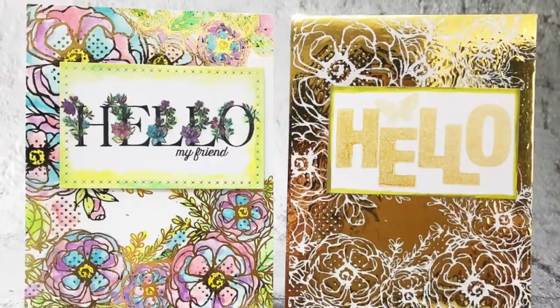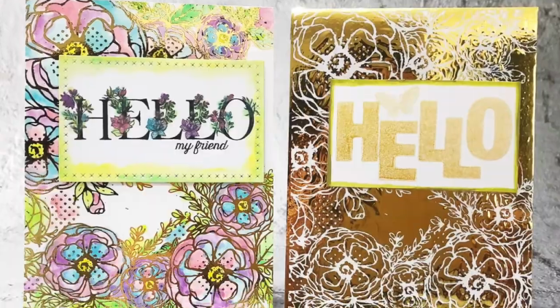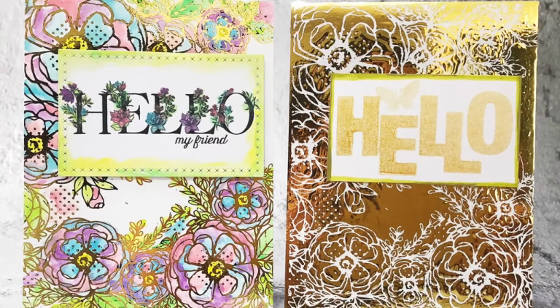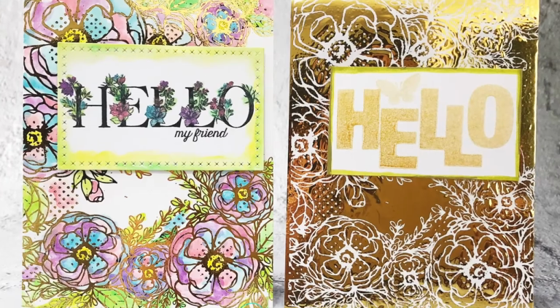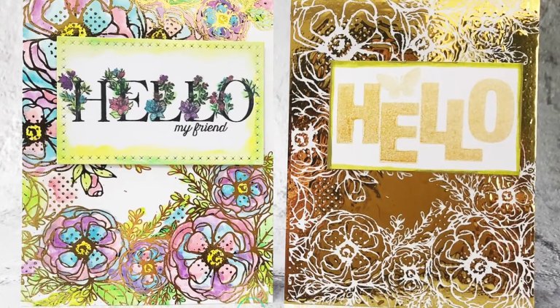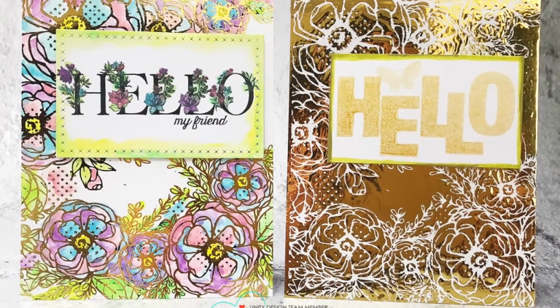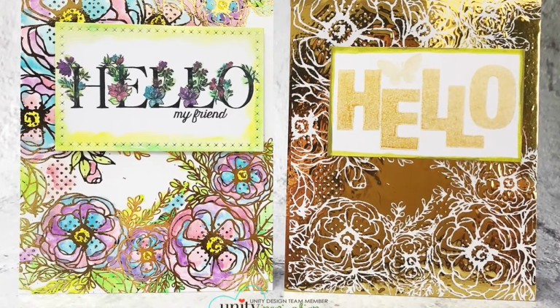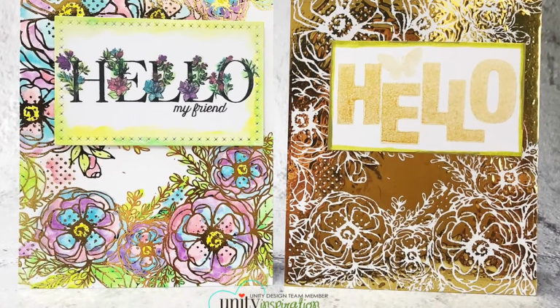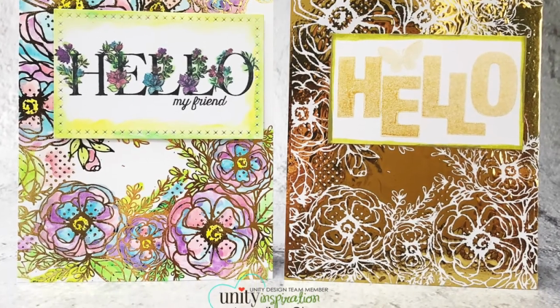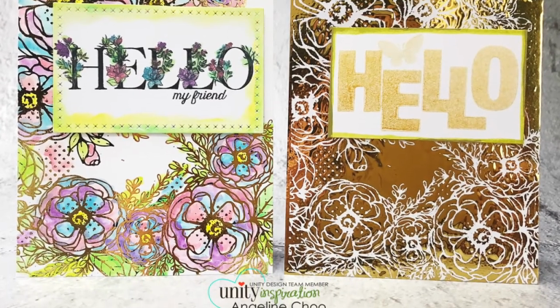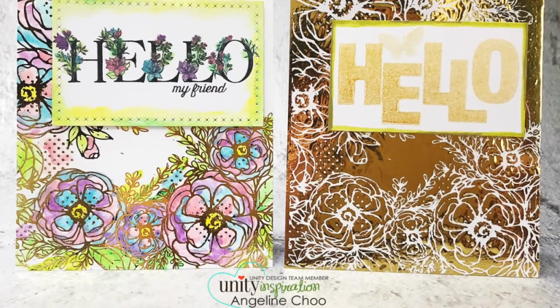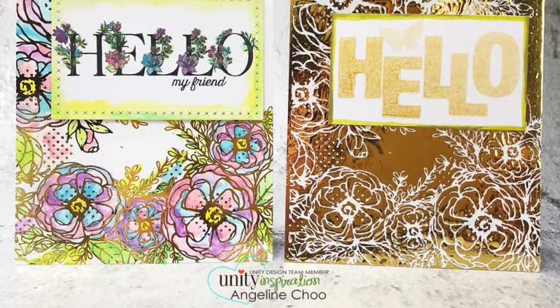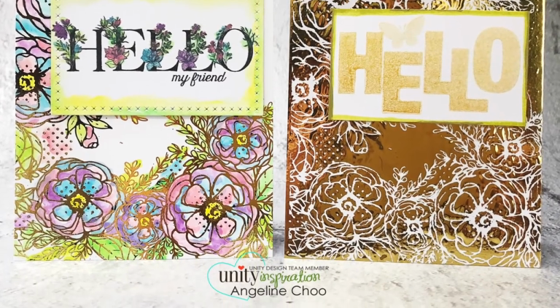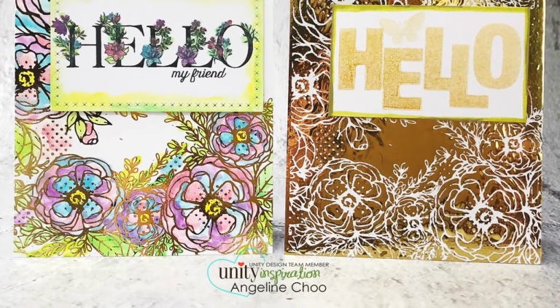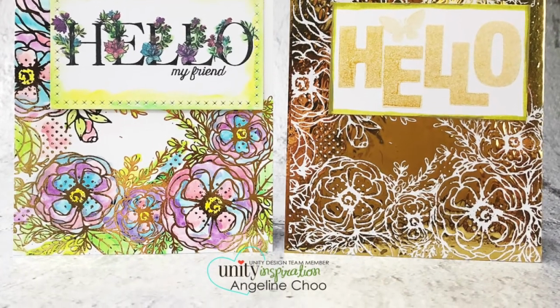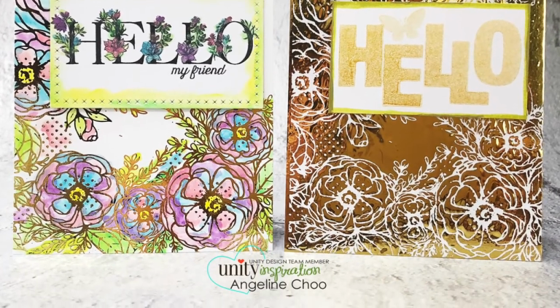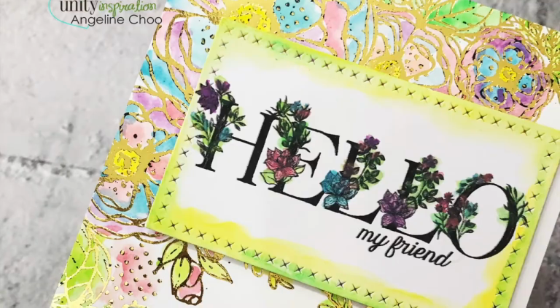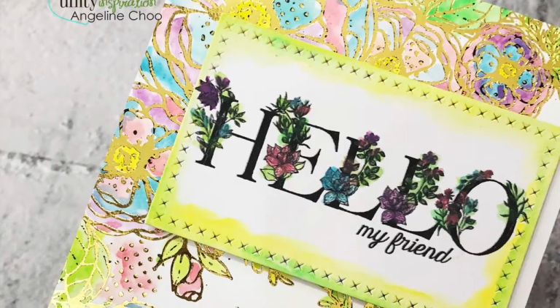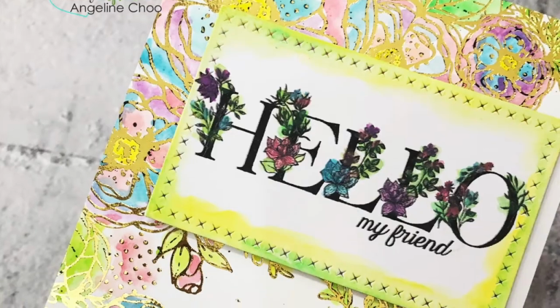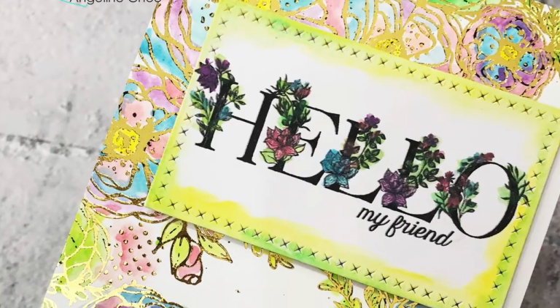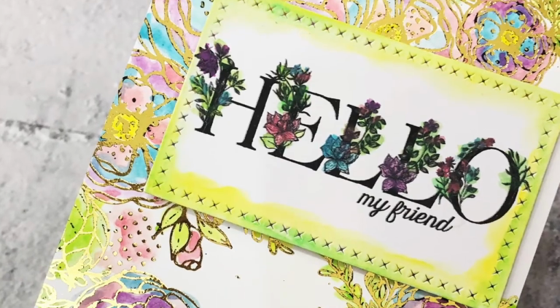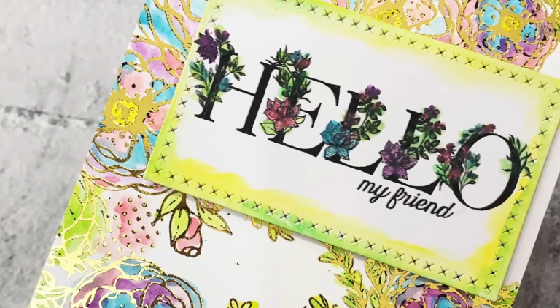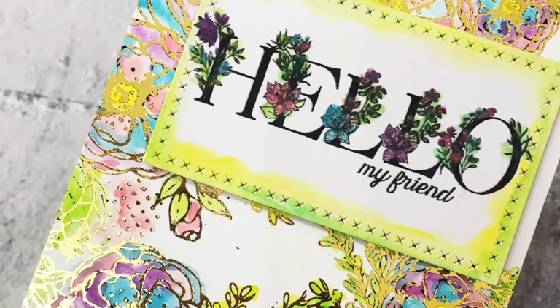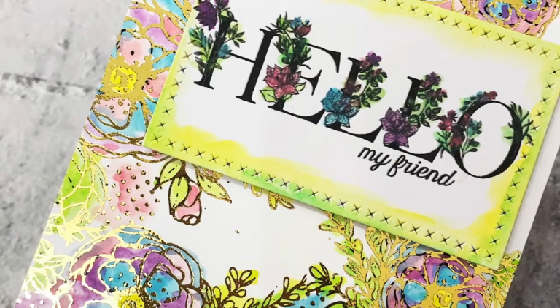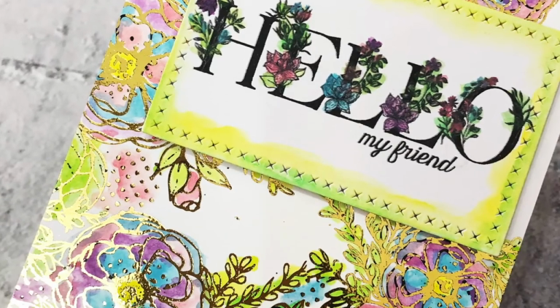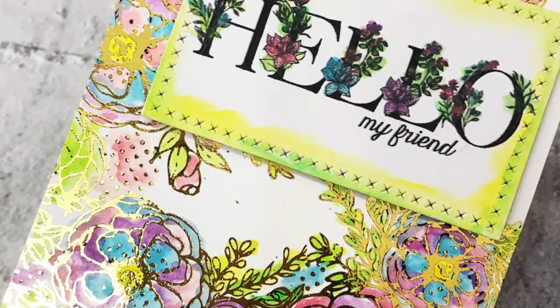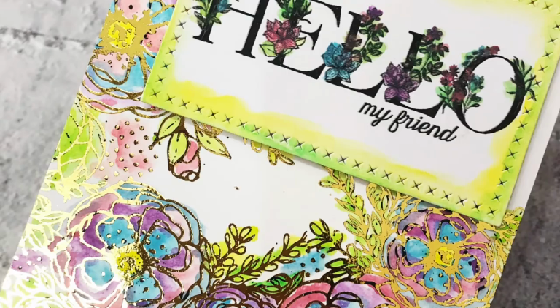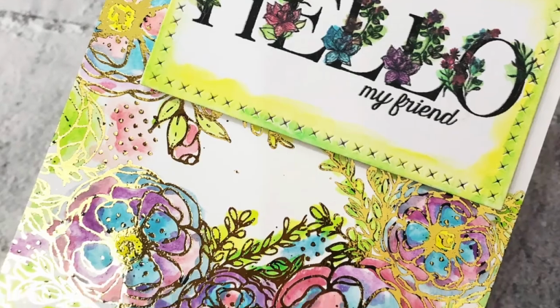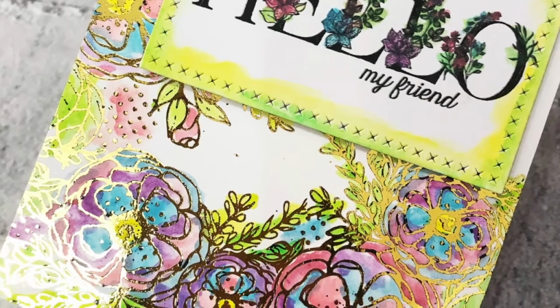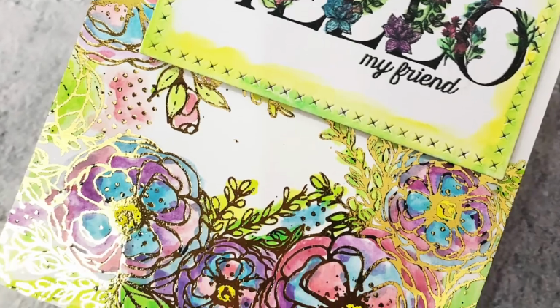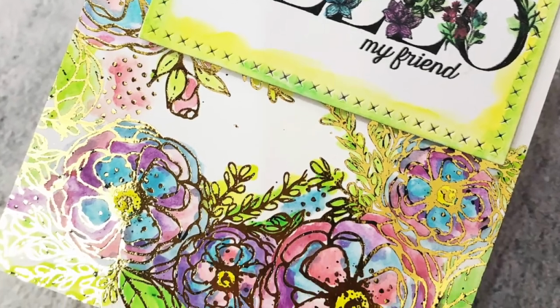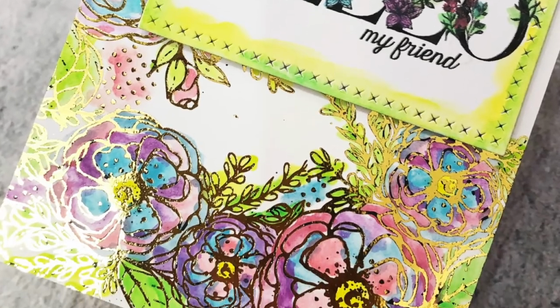So here are my finished cards. I hope you enjoyed this quick tip technique today and thanks for watching. Bye!